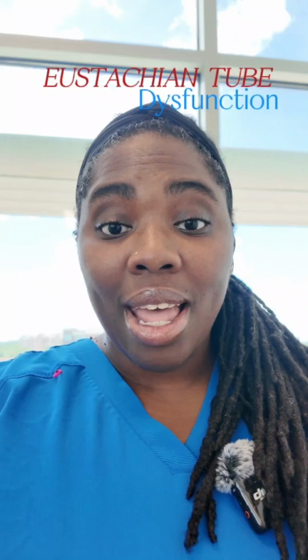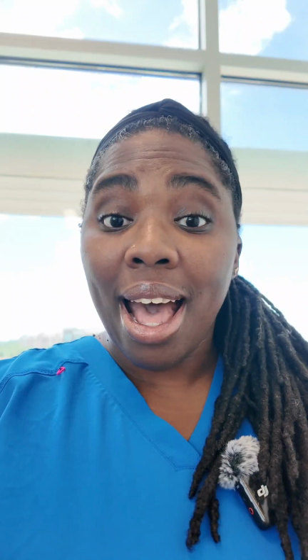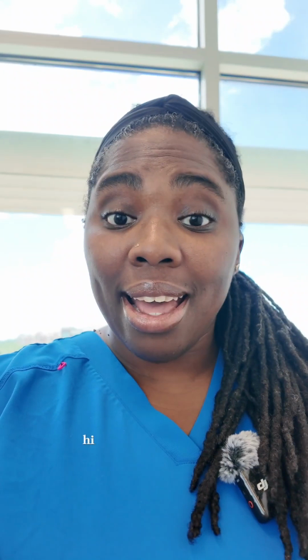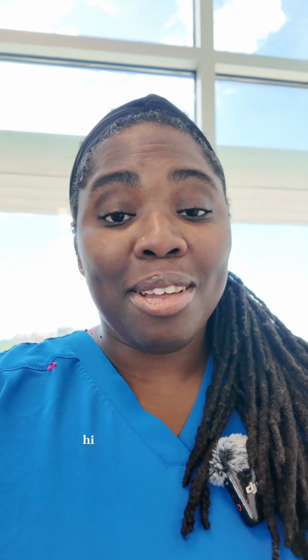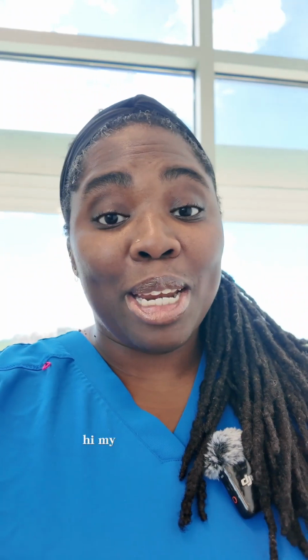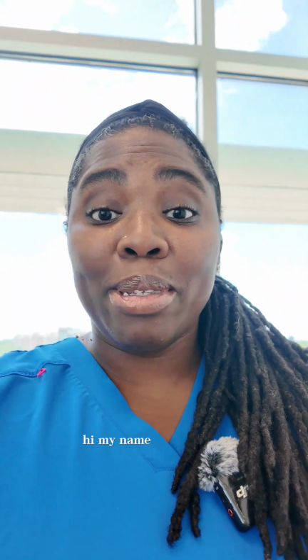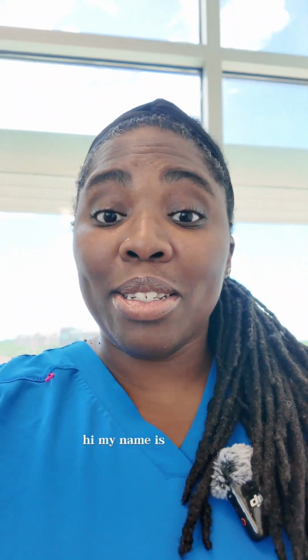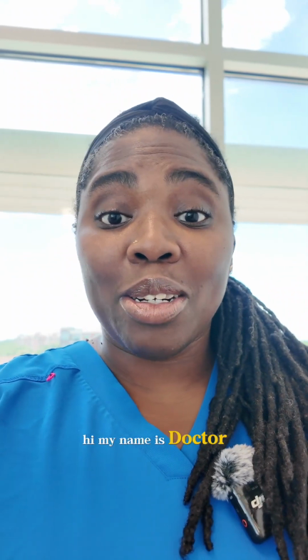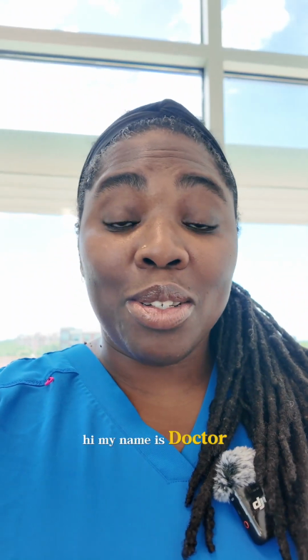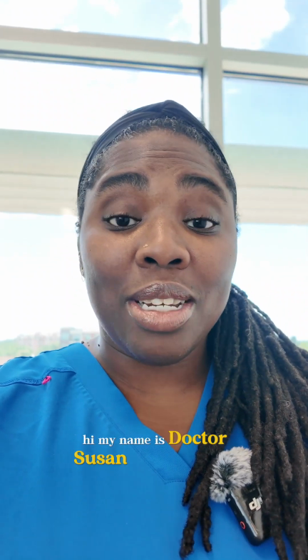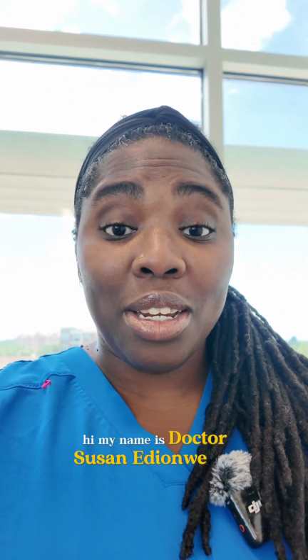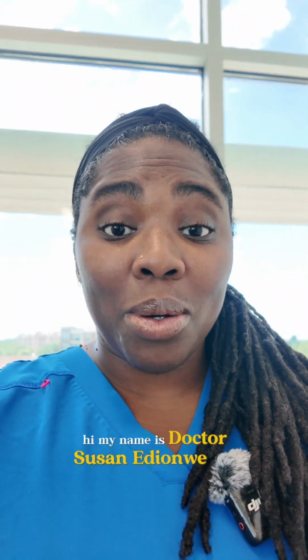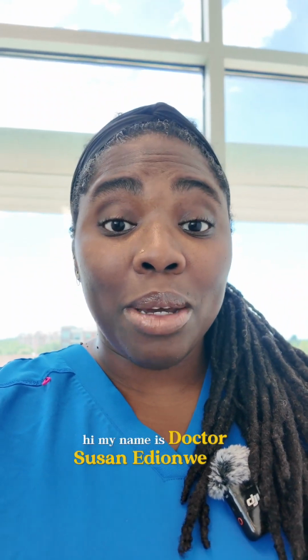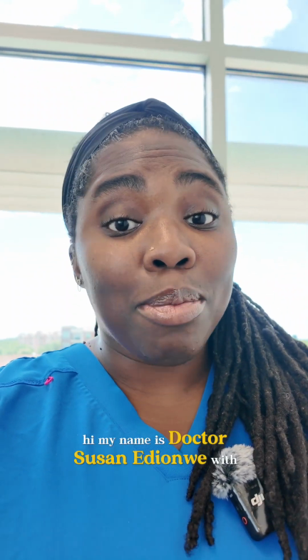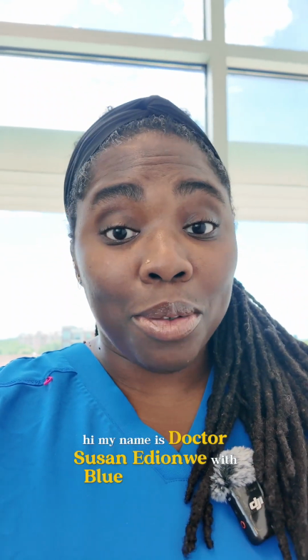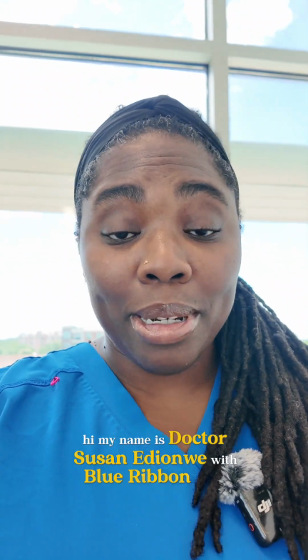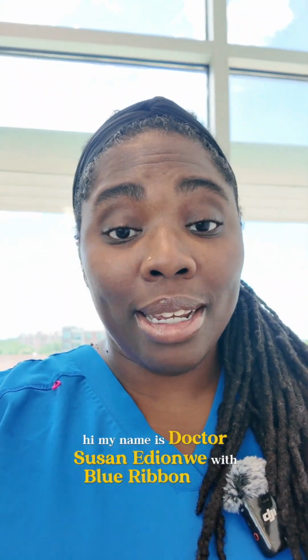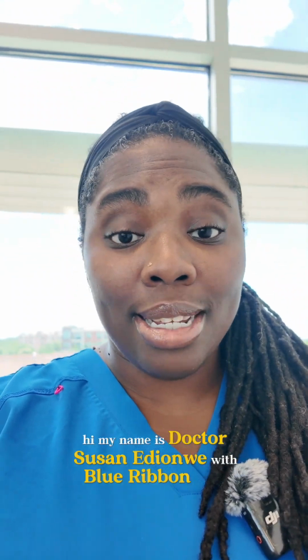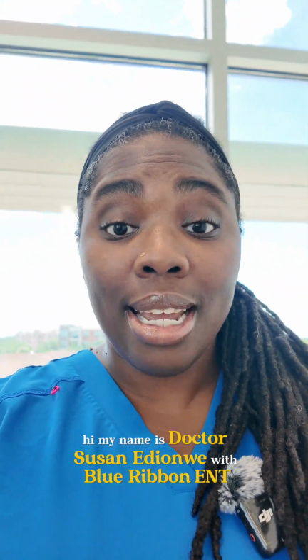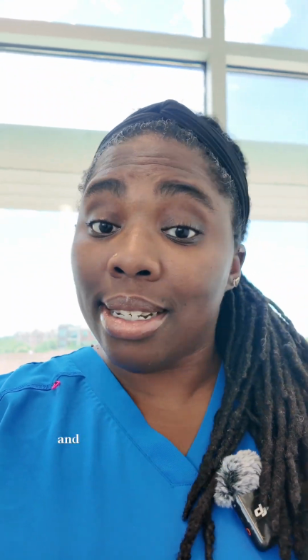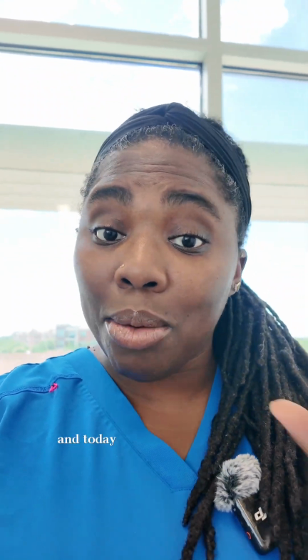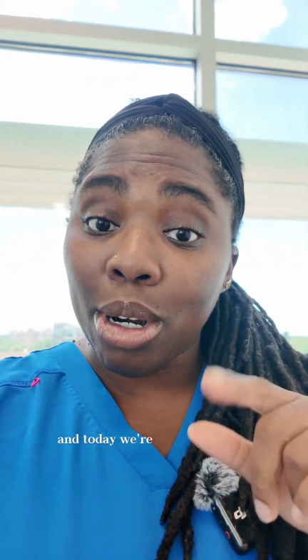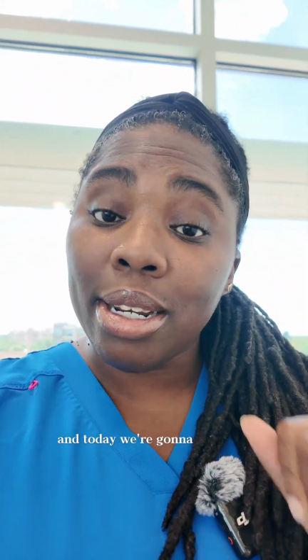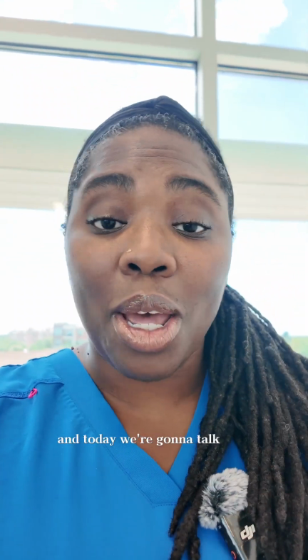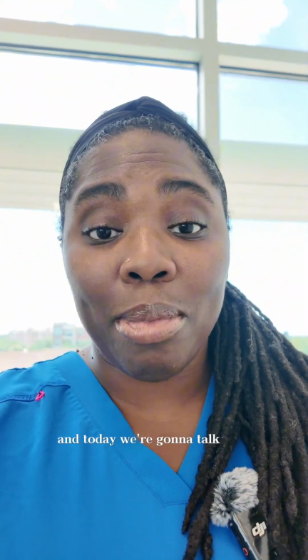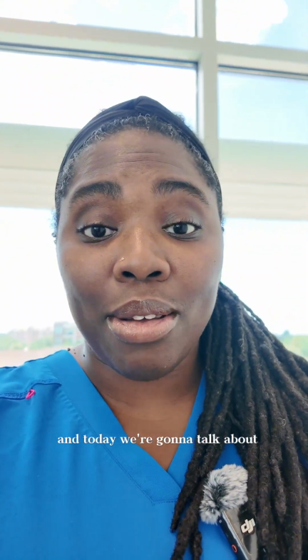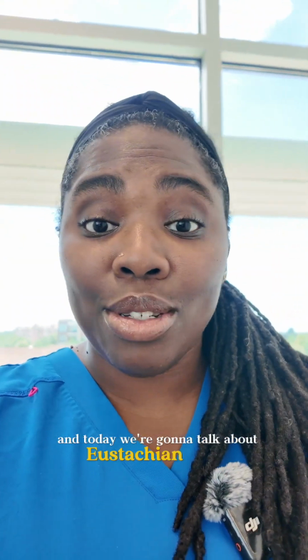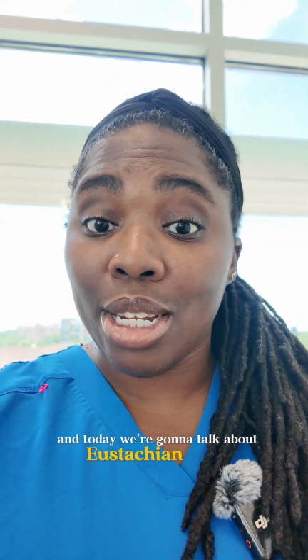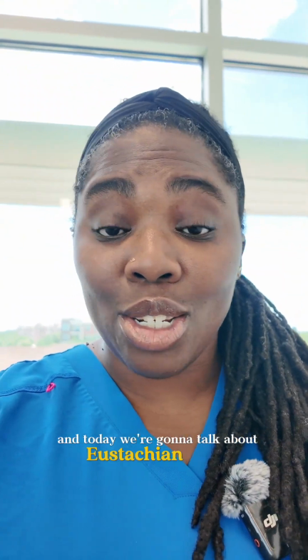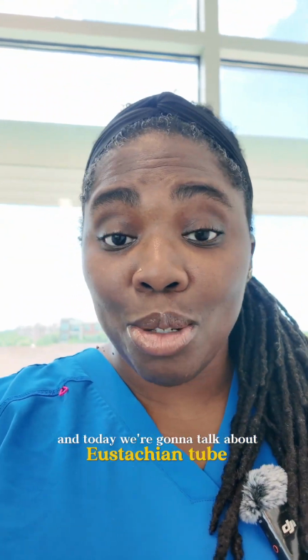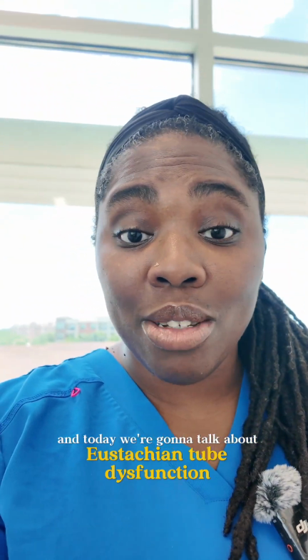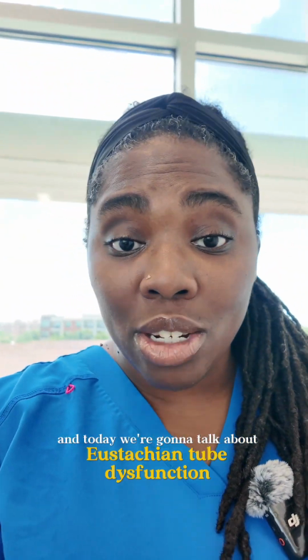Hi, my name is Dr. Susan A. Dion Wei with Blue Ribbon ENT, and today we're going to talk about Eustachian tube dysfunction.